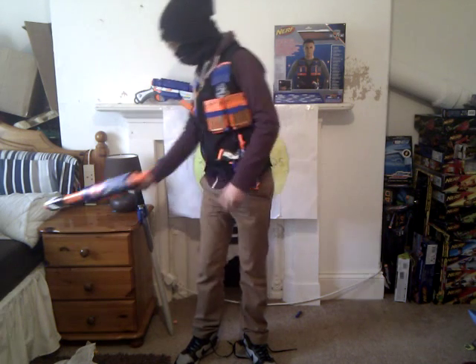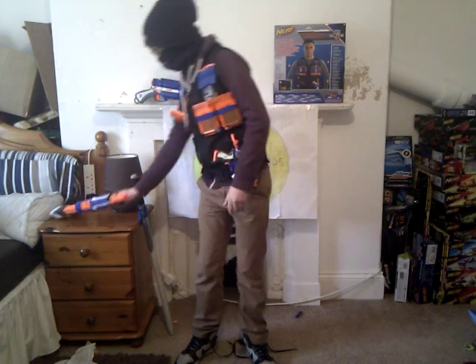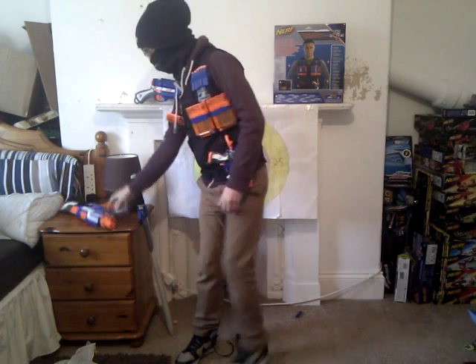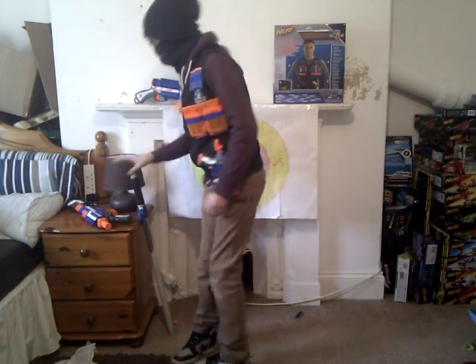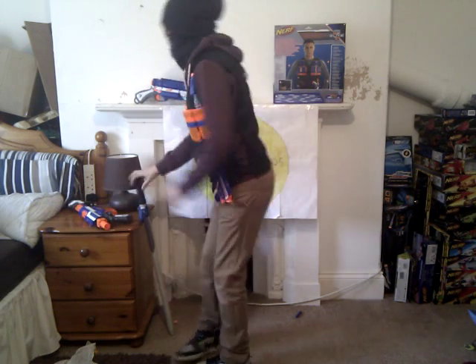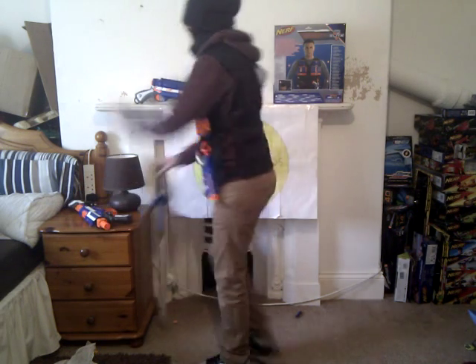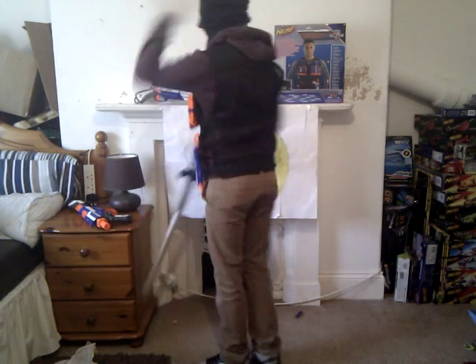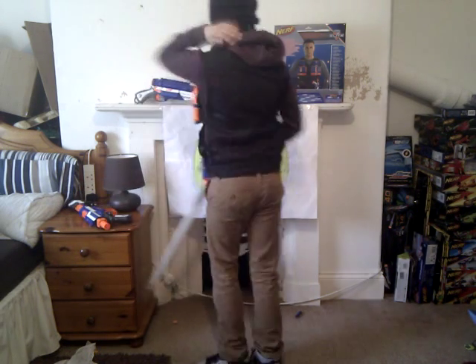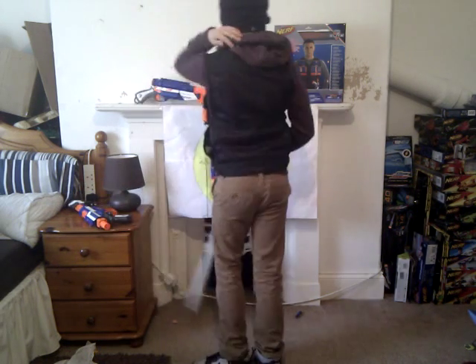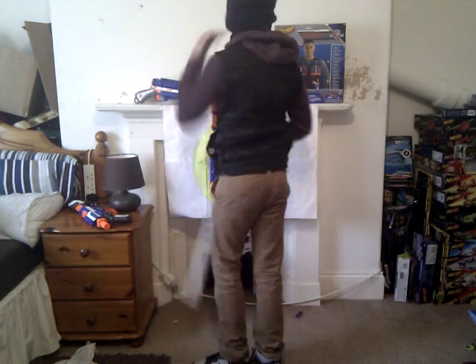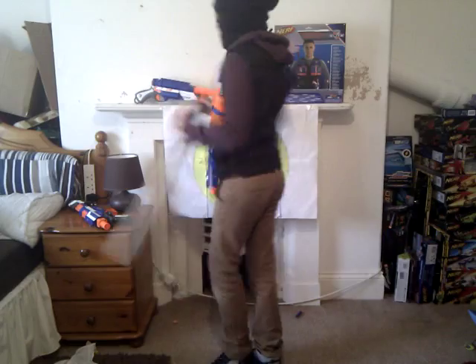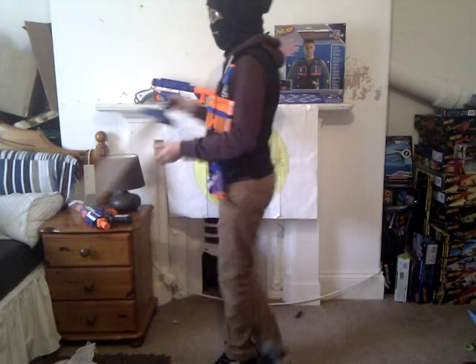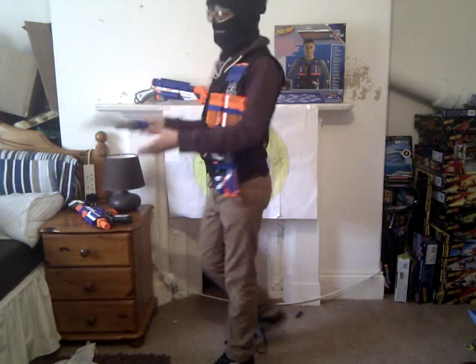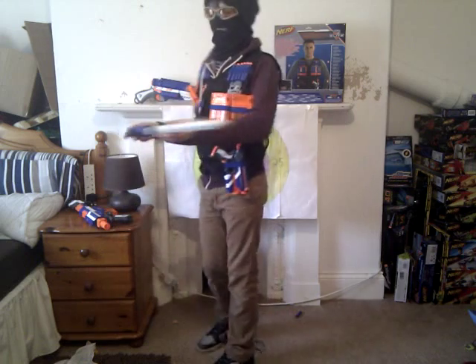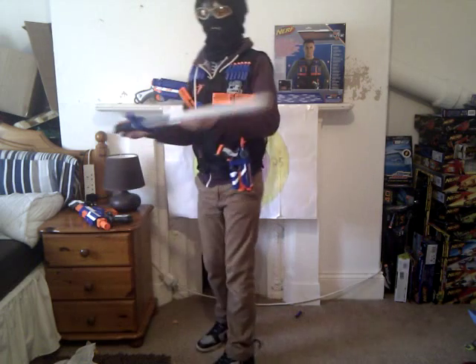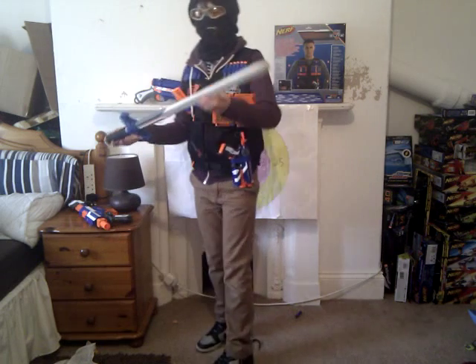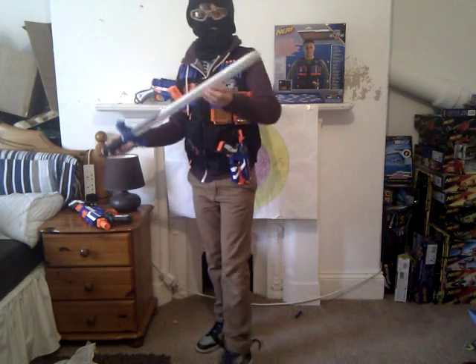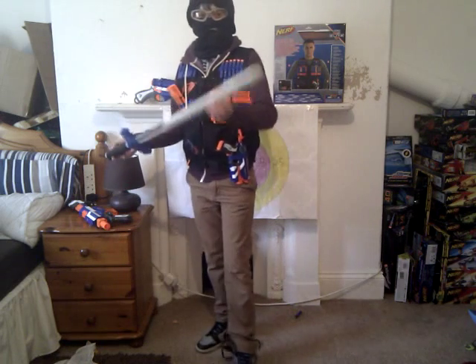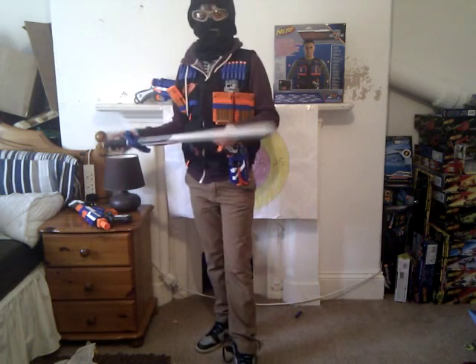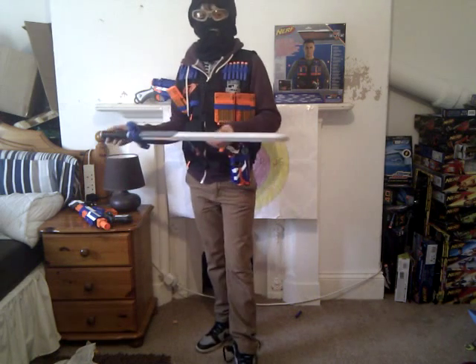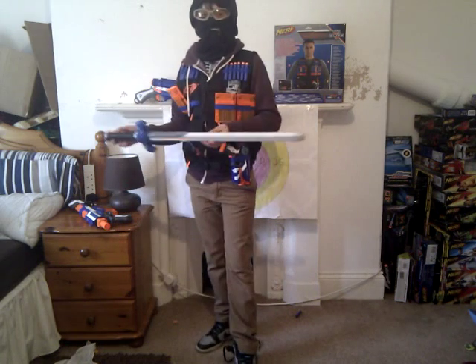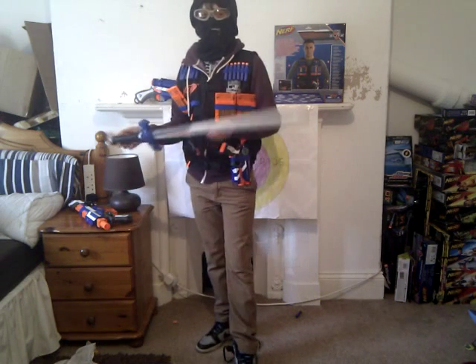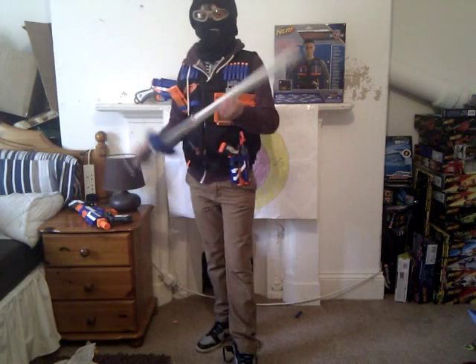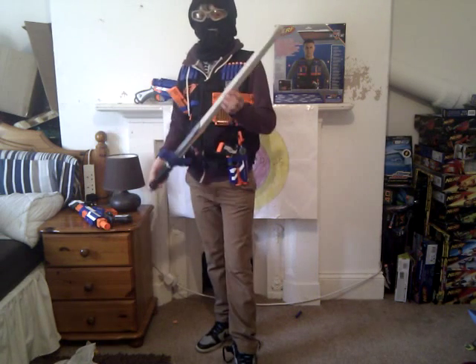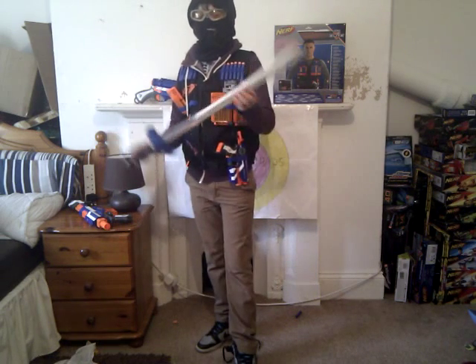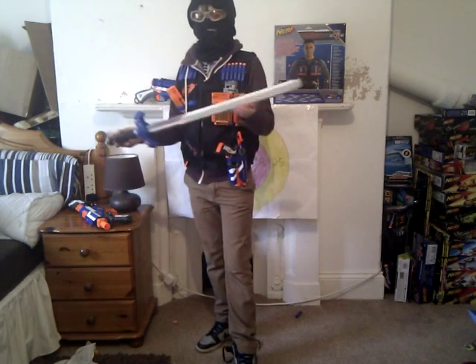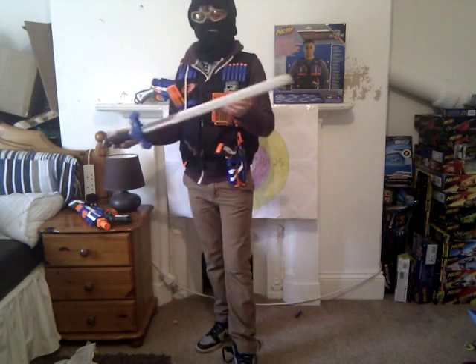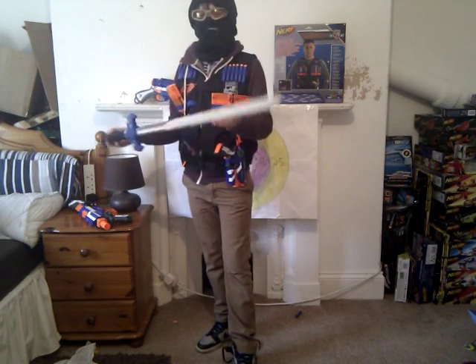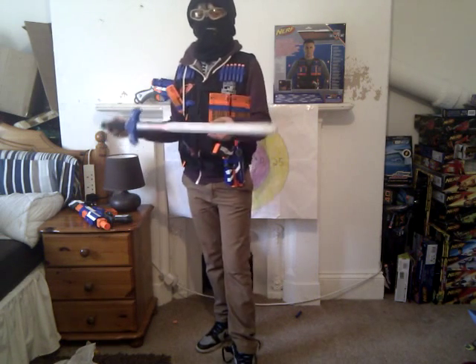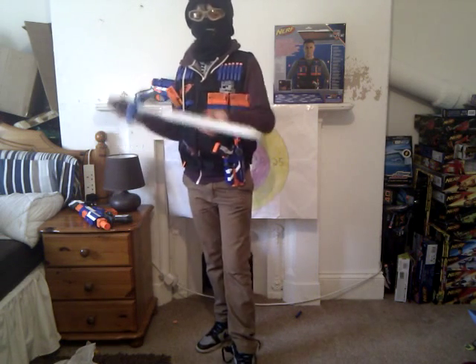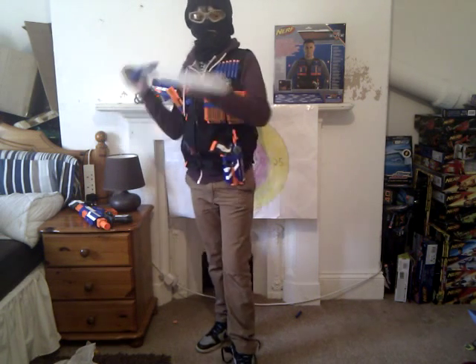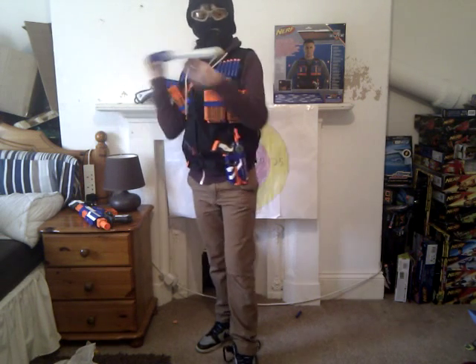But it doesn't hold a sword, so that doesn't really matter, but it counts as a bad thing though.